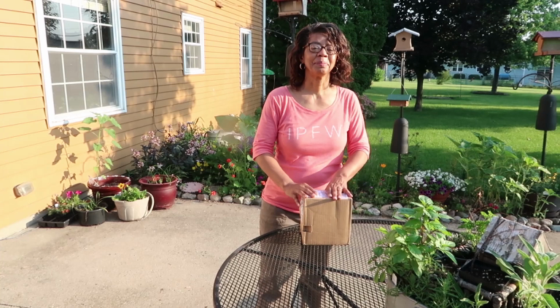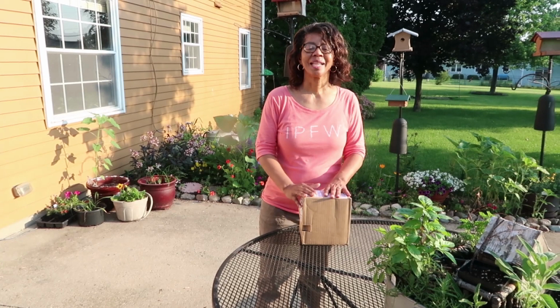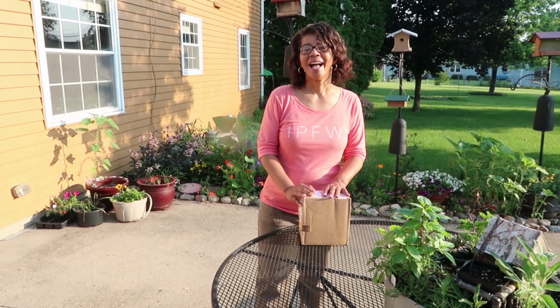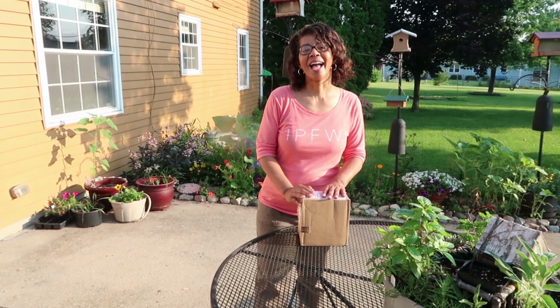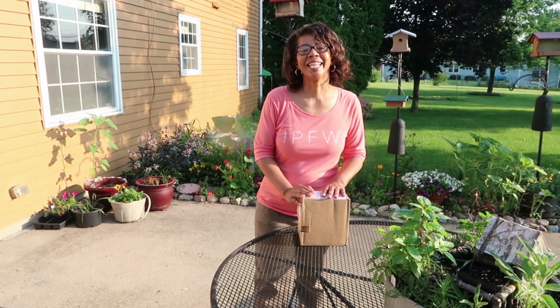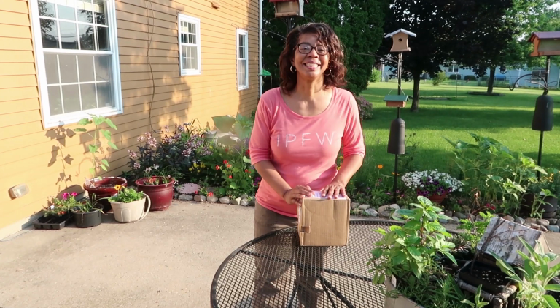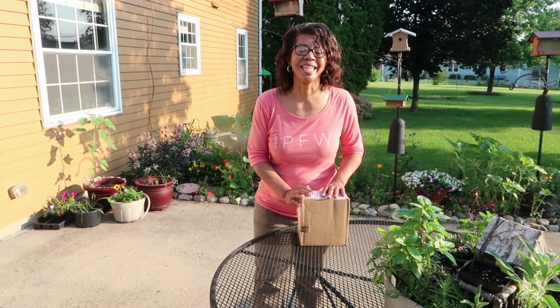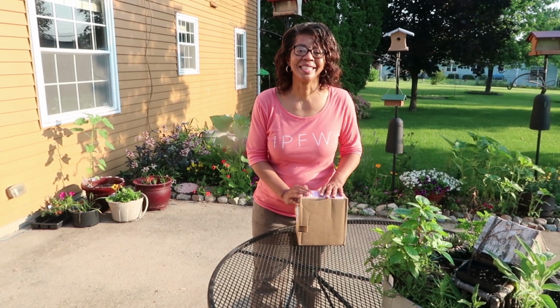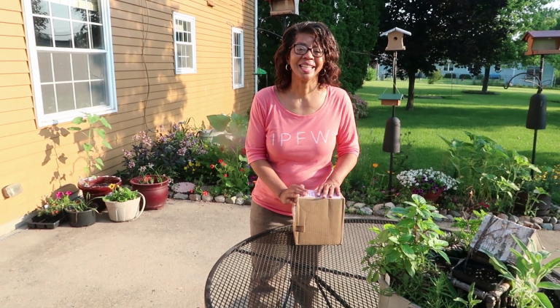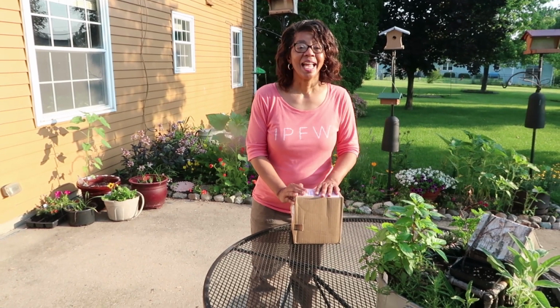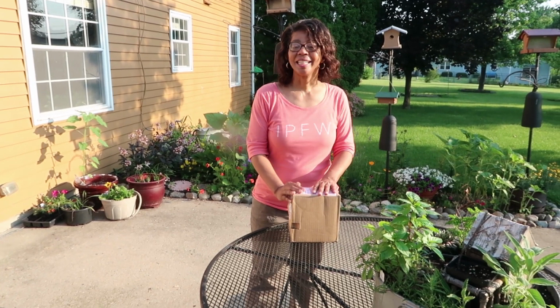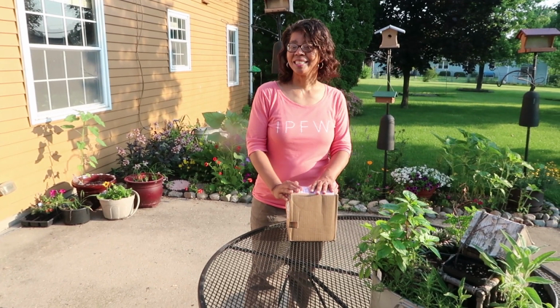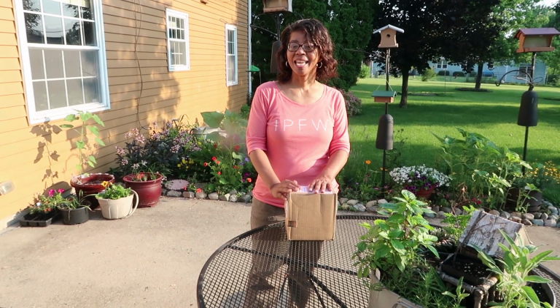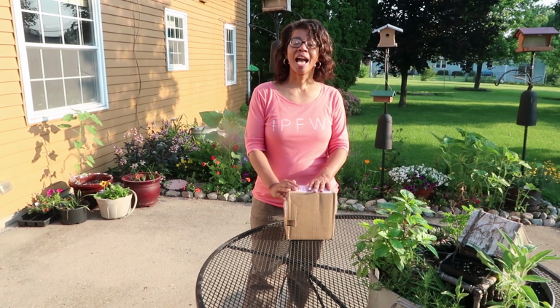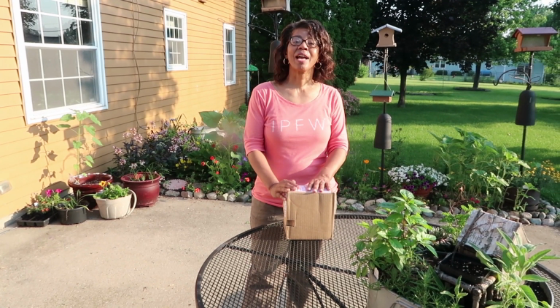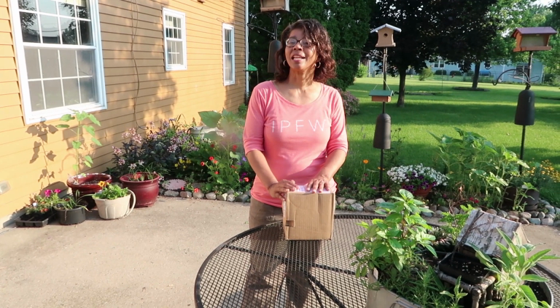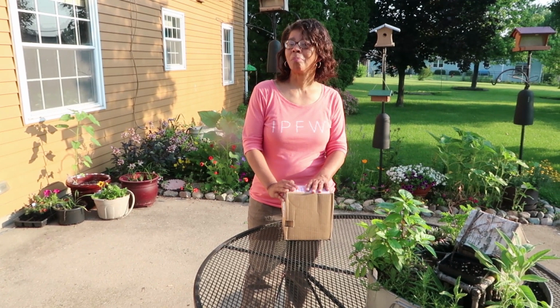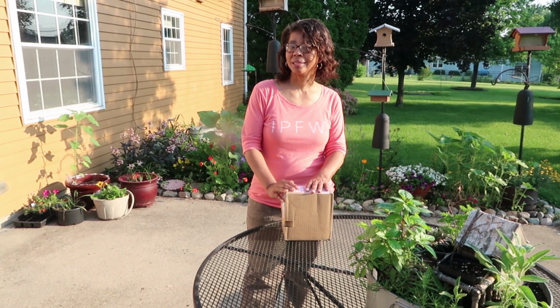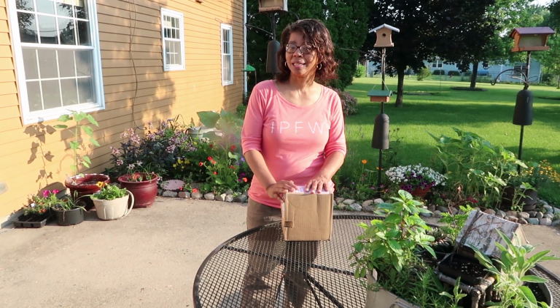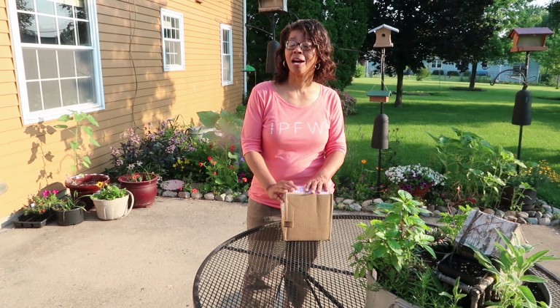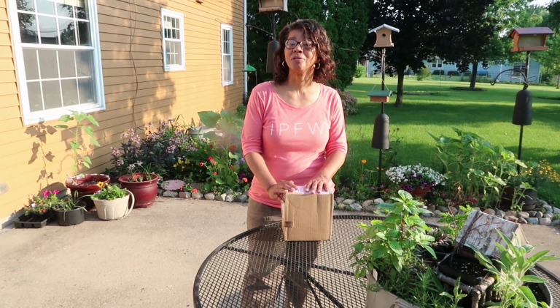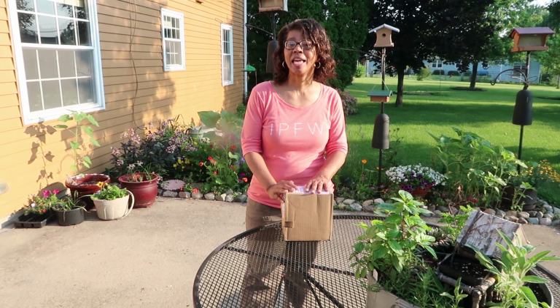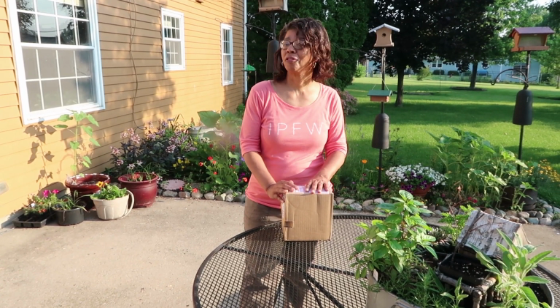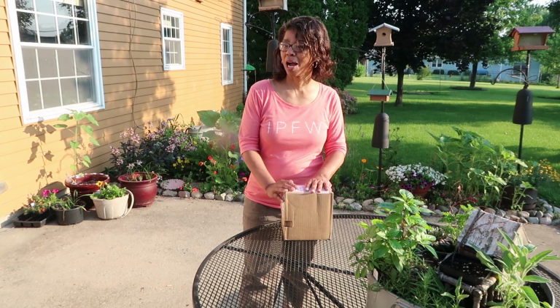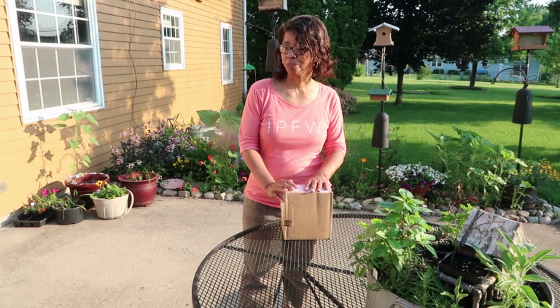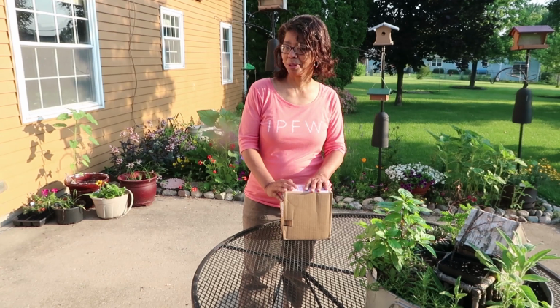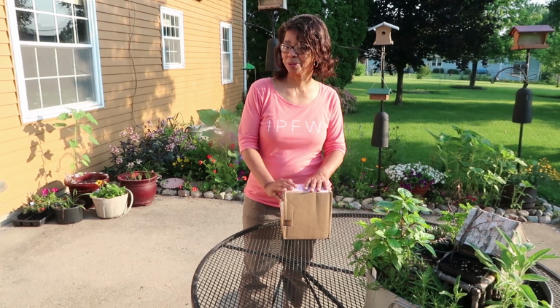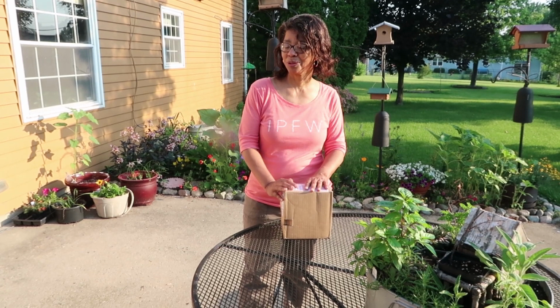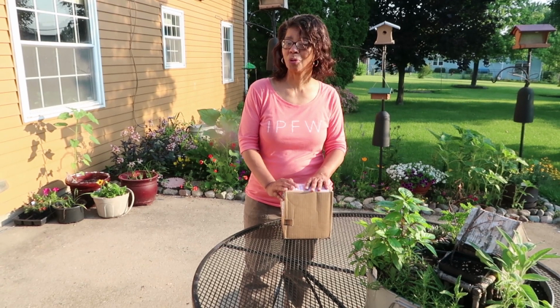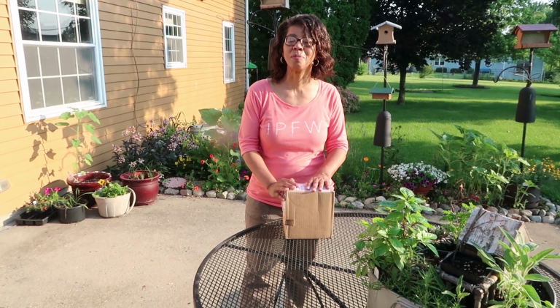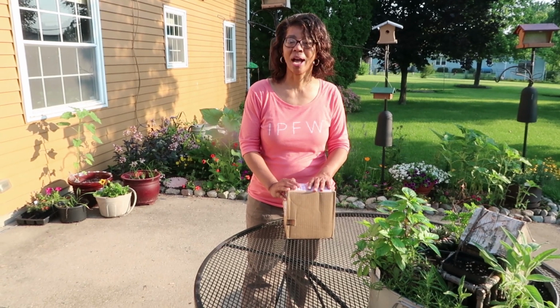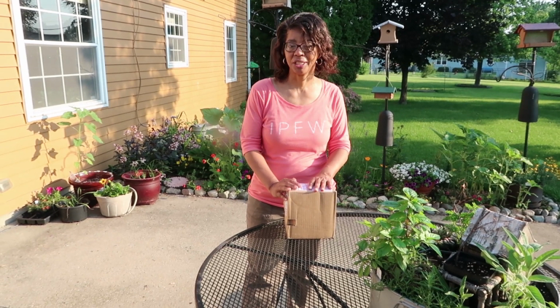Hi, it's Denise and today I've got an unboxing of a flower pillow. So keep watching.